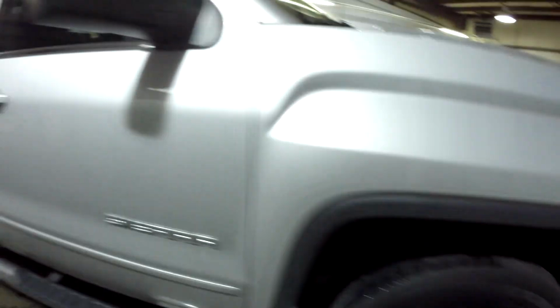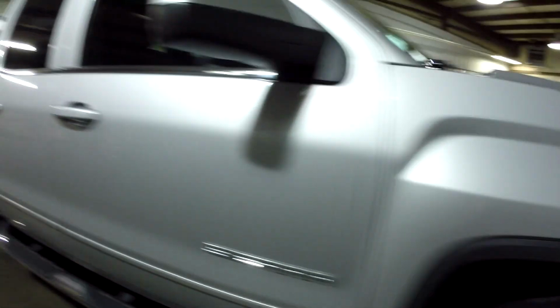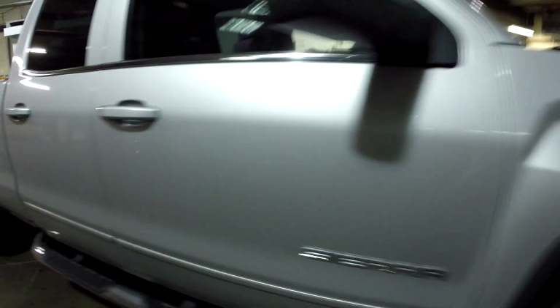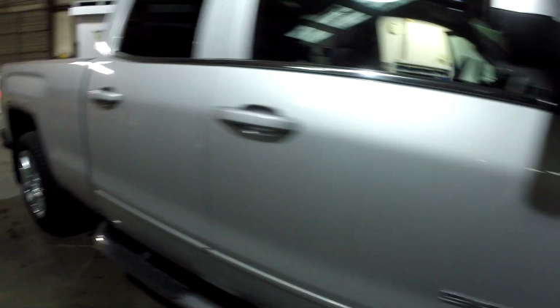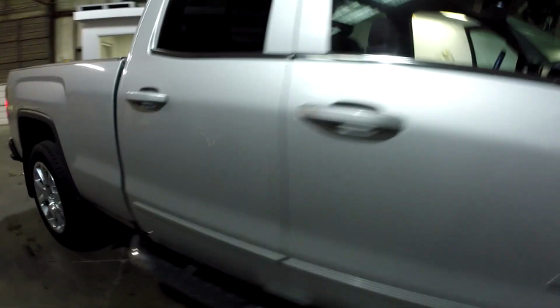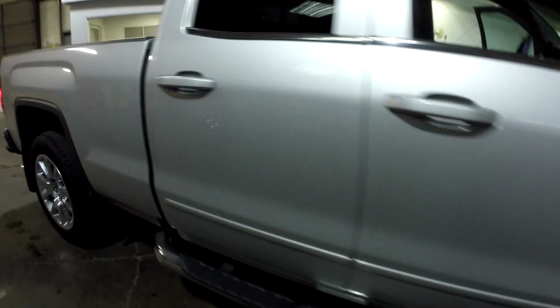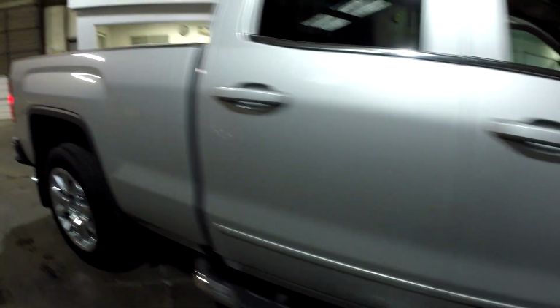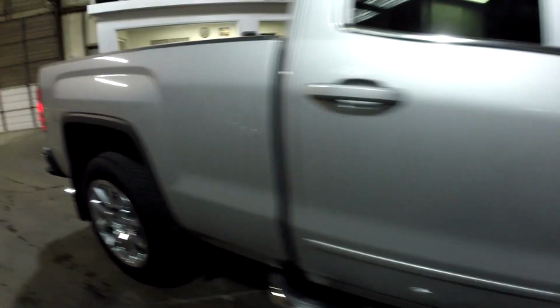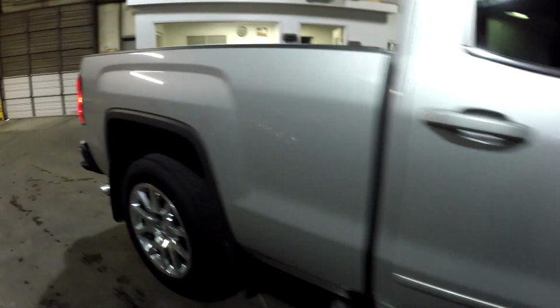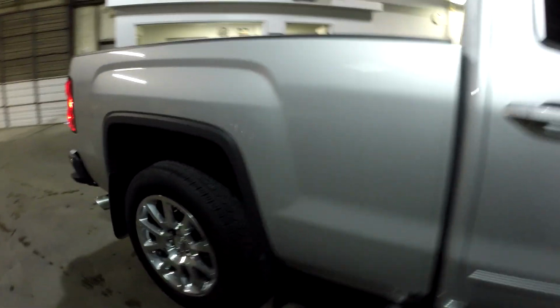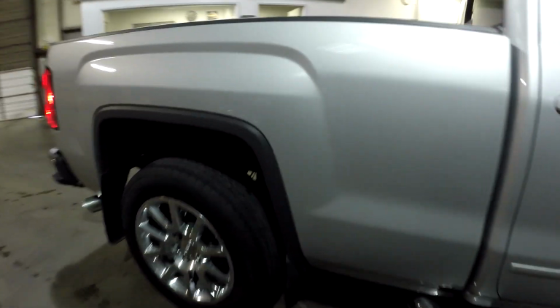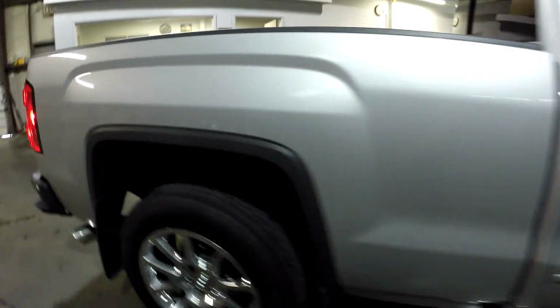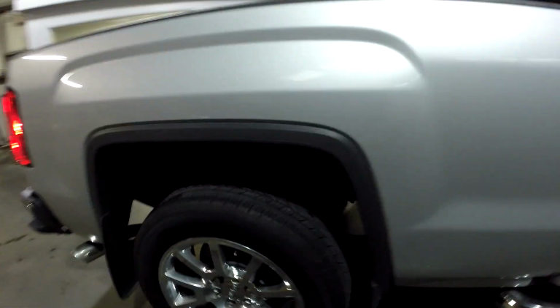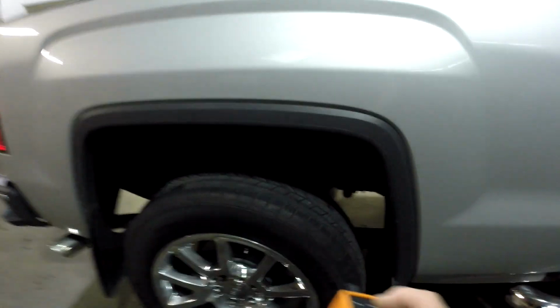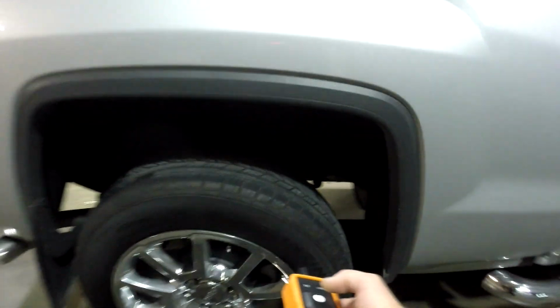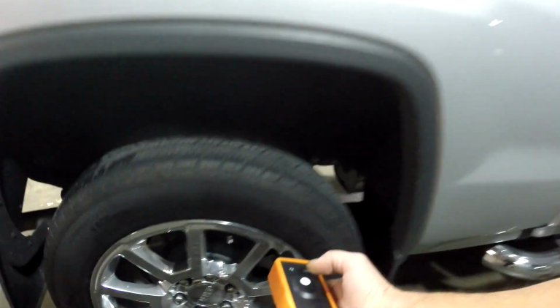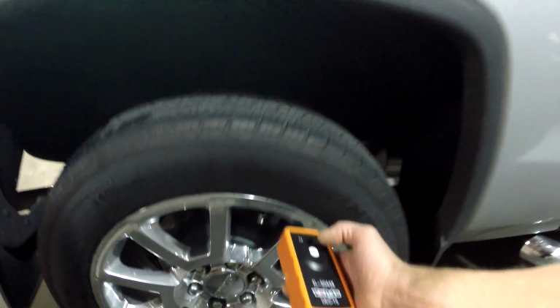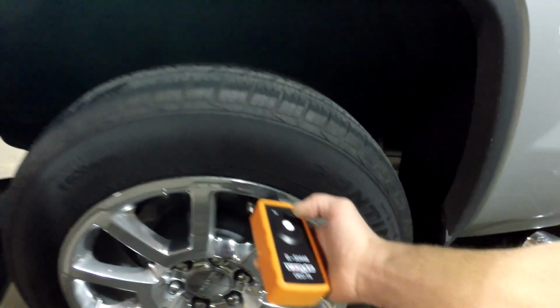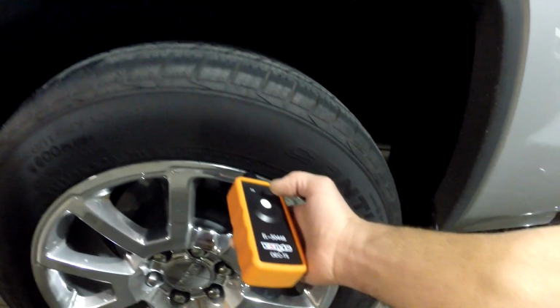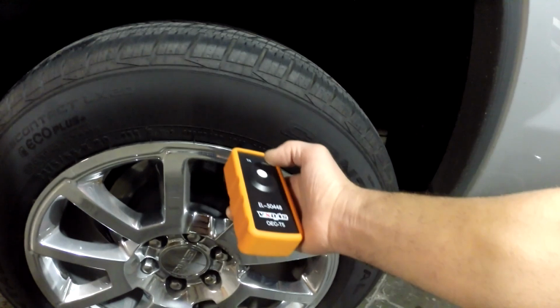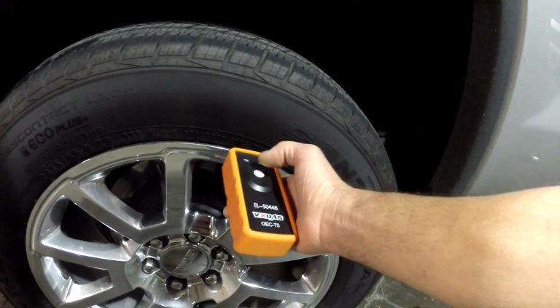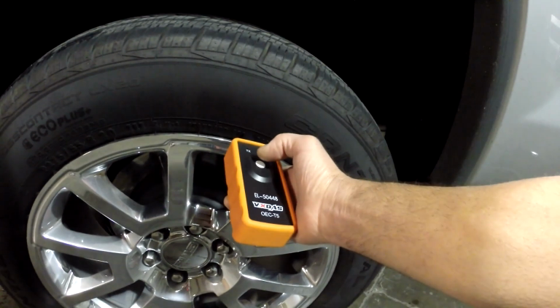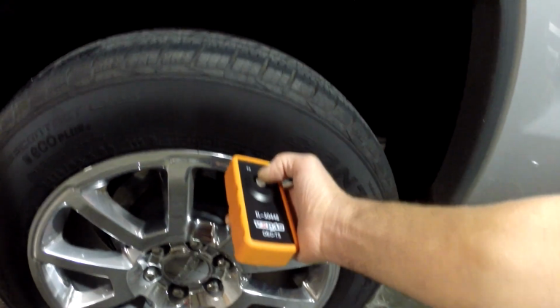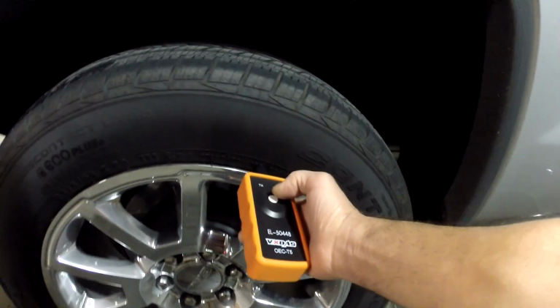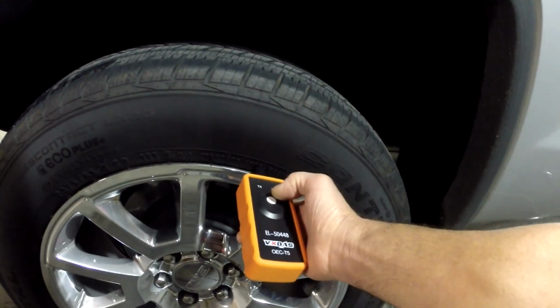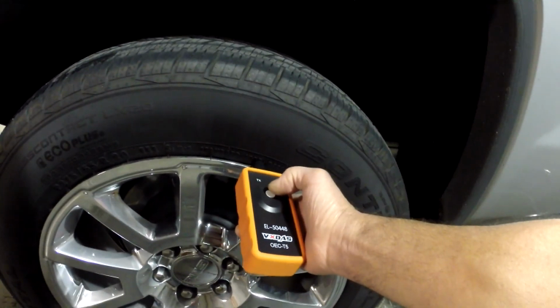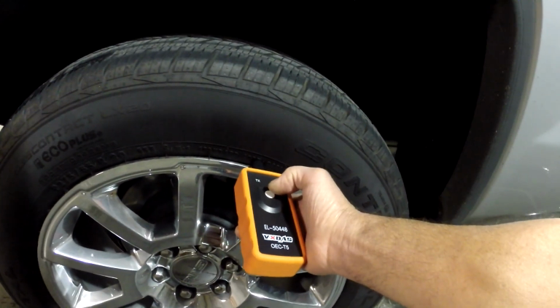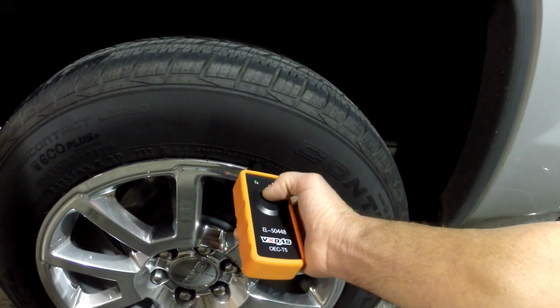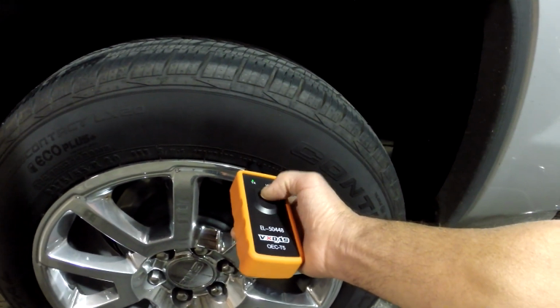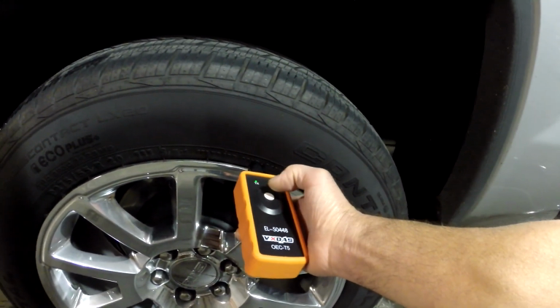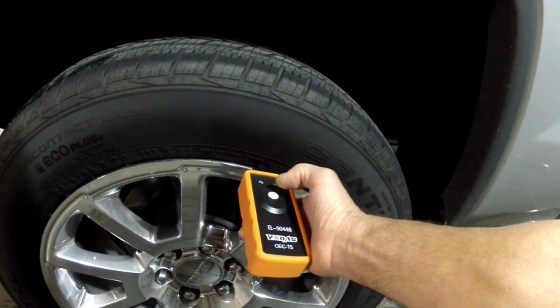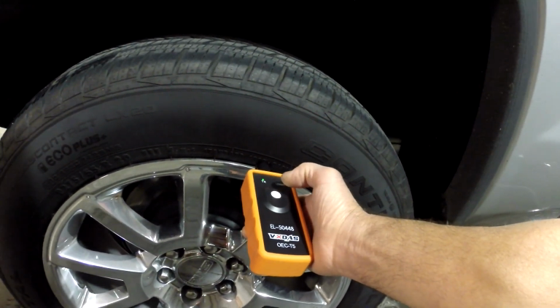Move on to the rear. Place the tool at the valve stem on the side wall and give it one push.